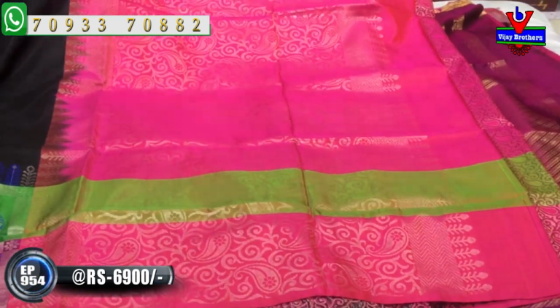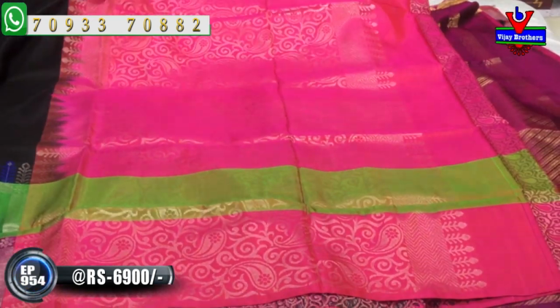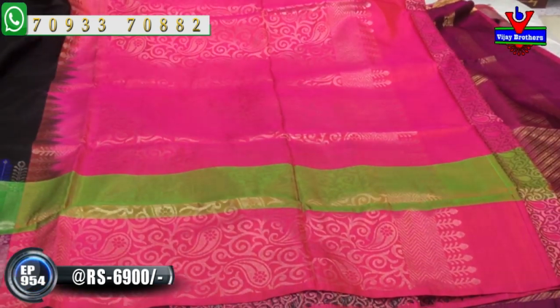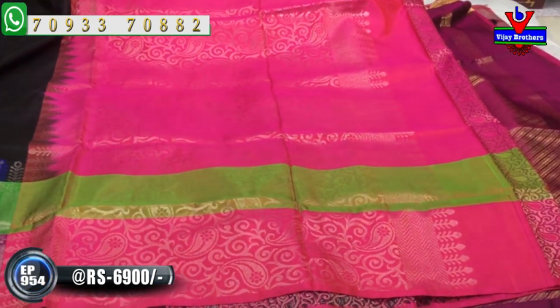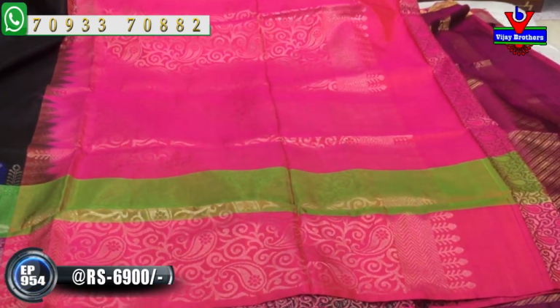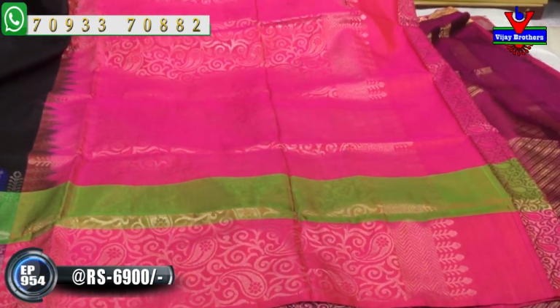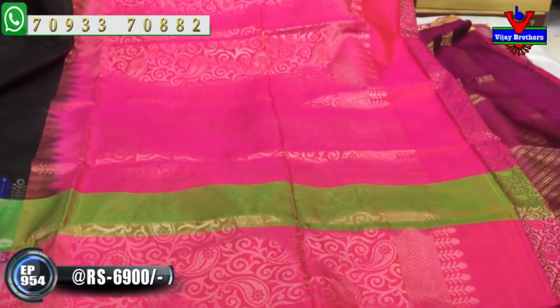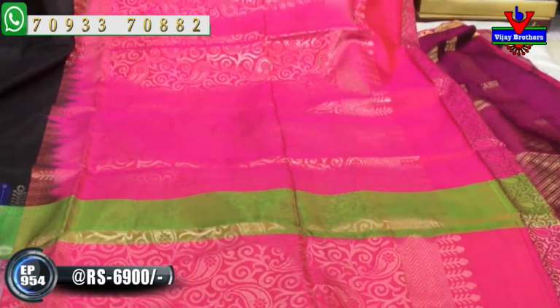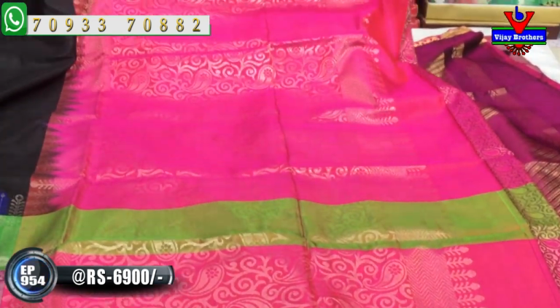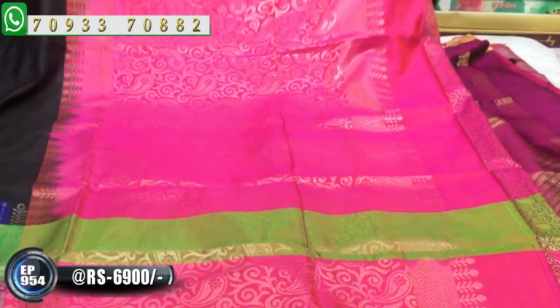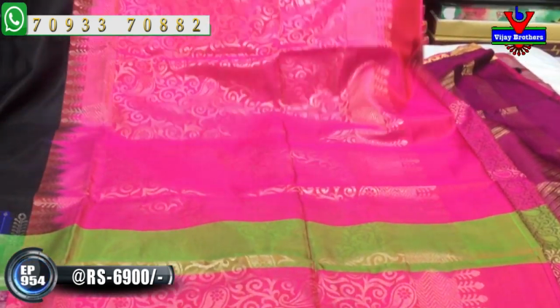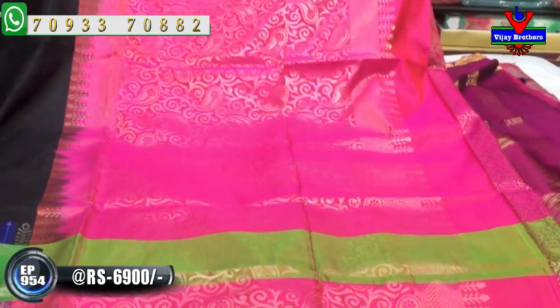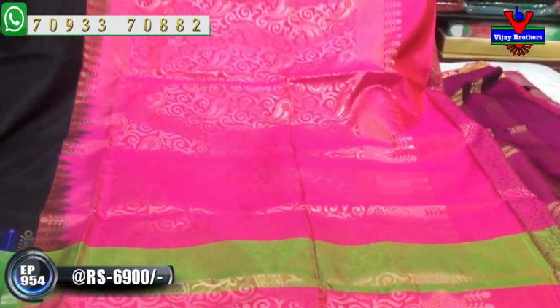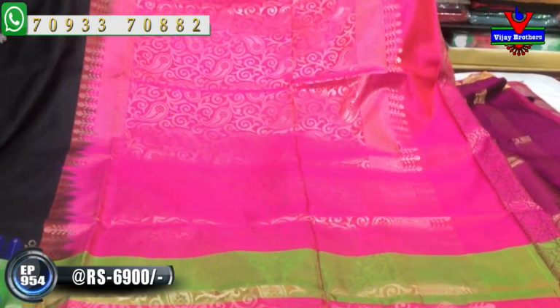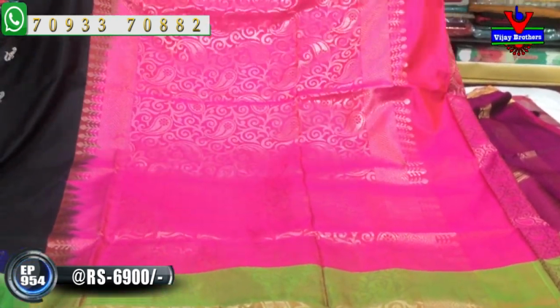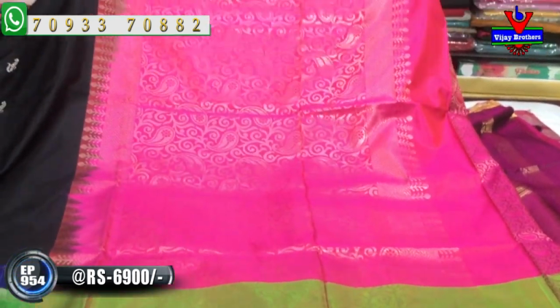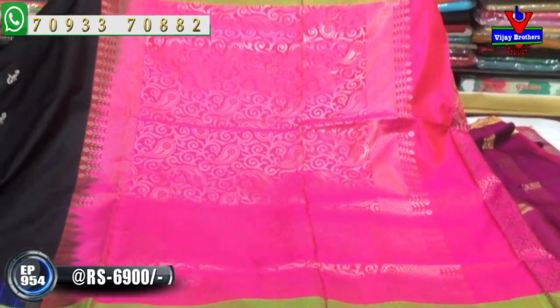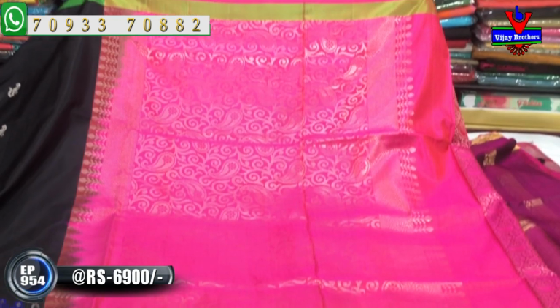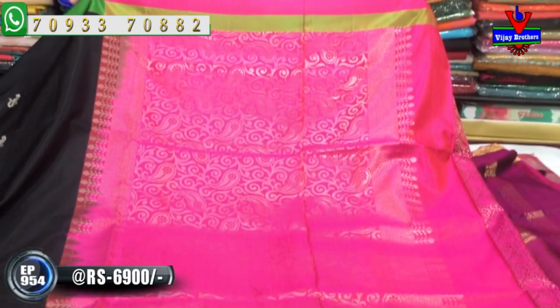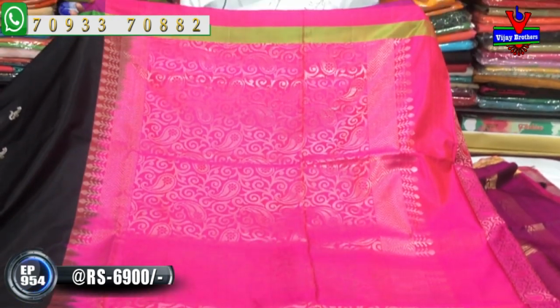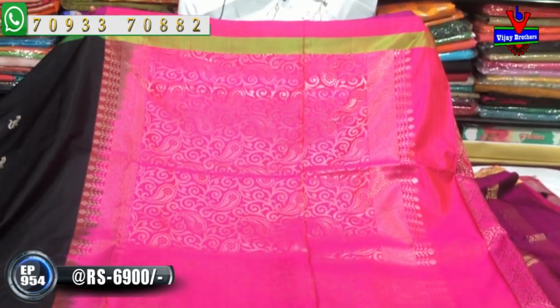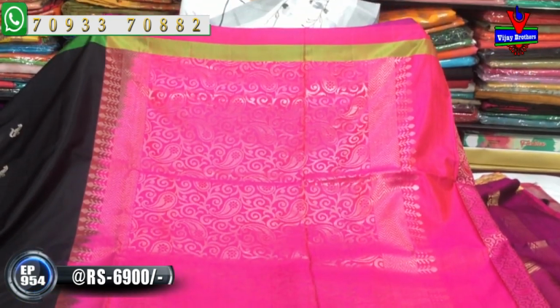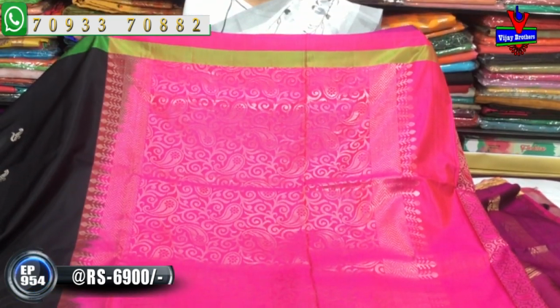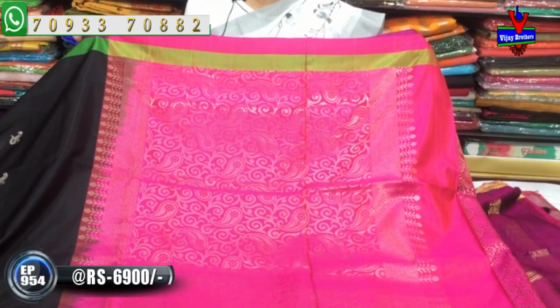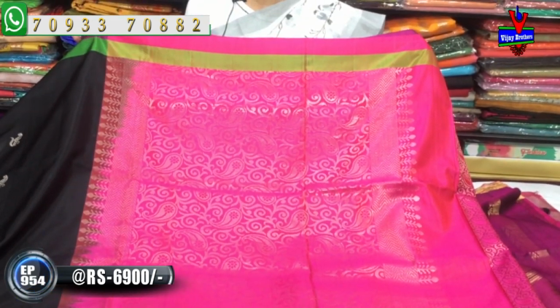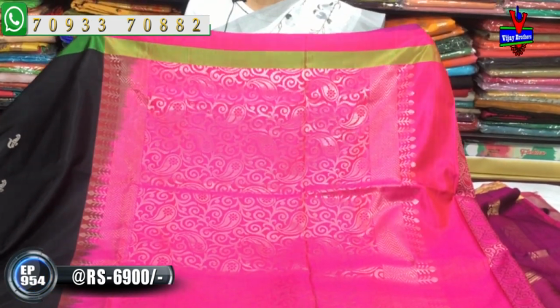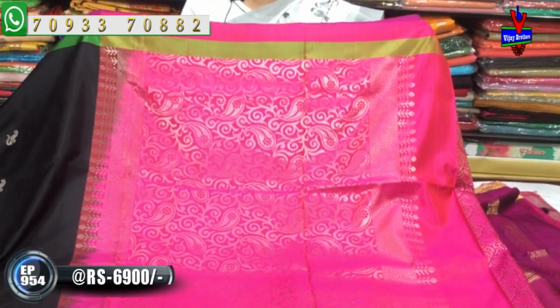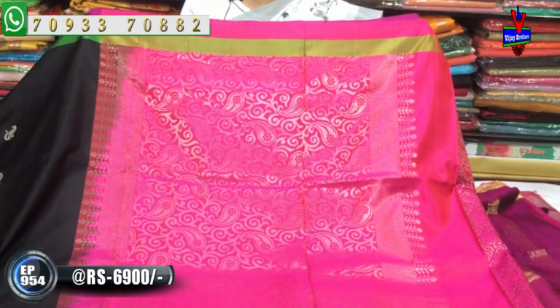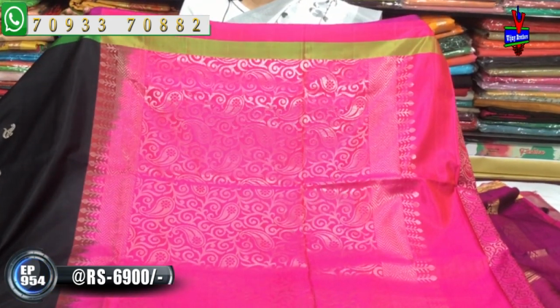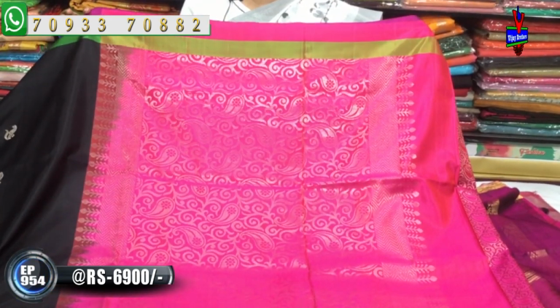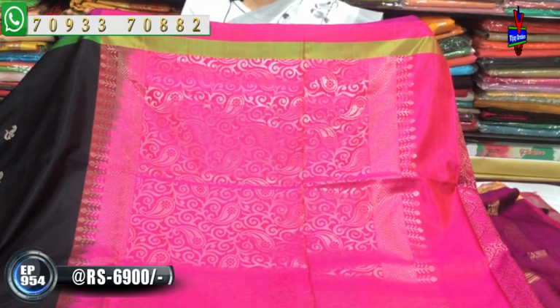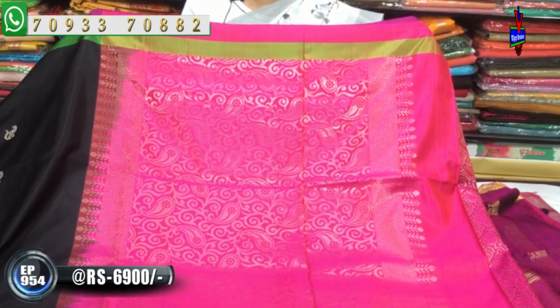Black is a ladies' favorite color, and pink is also a ladies' favorite color. It has a mango design.